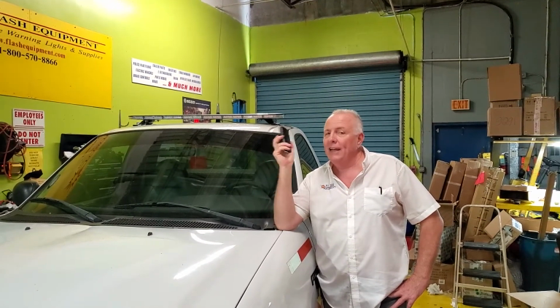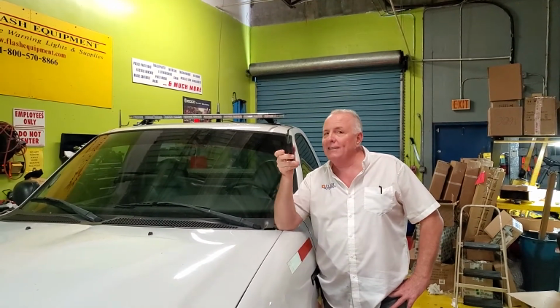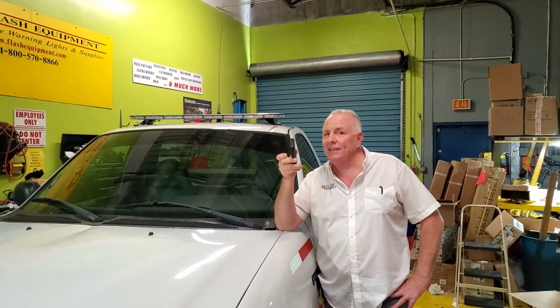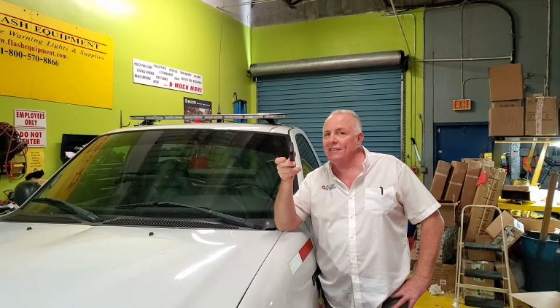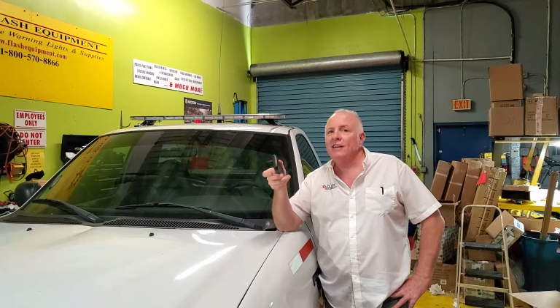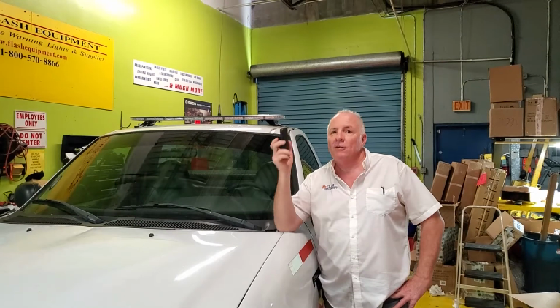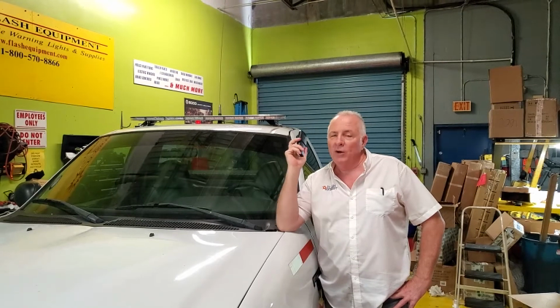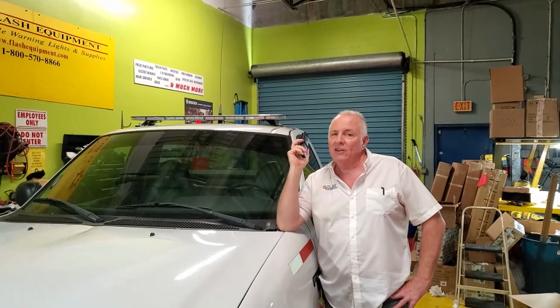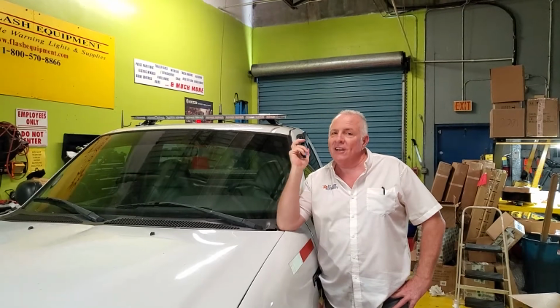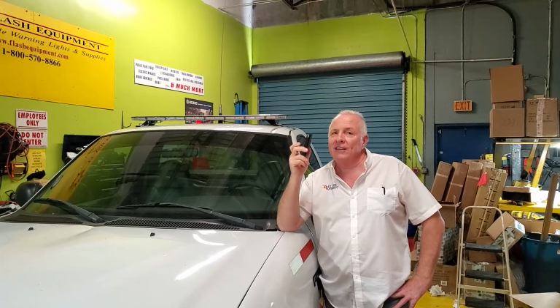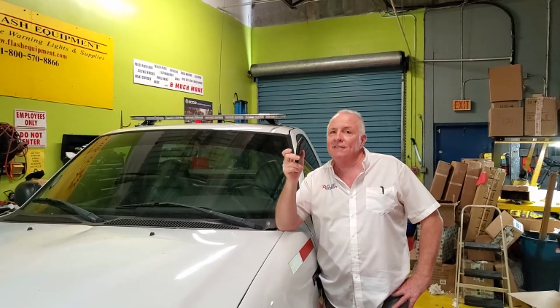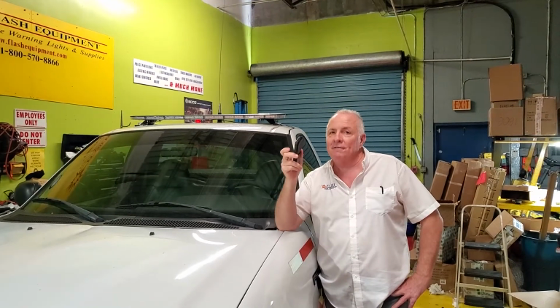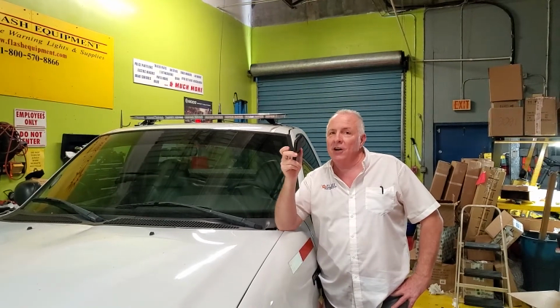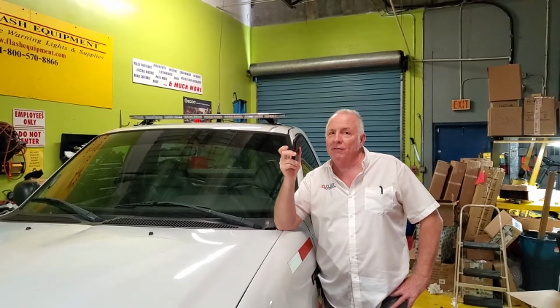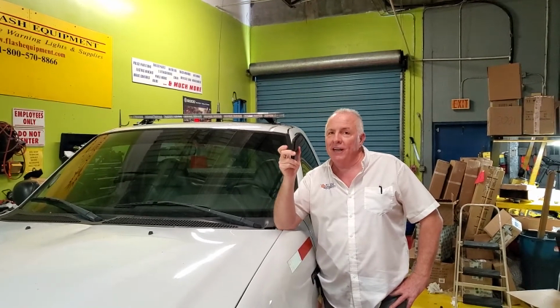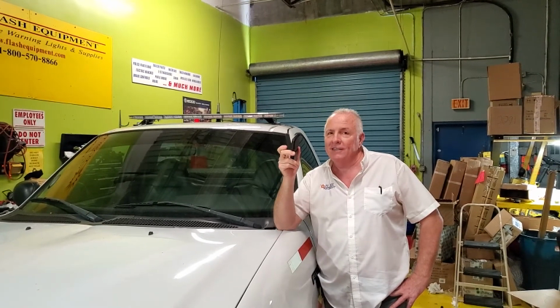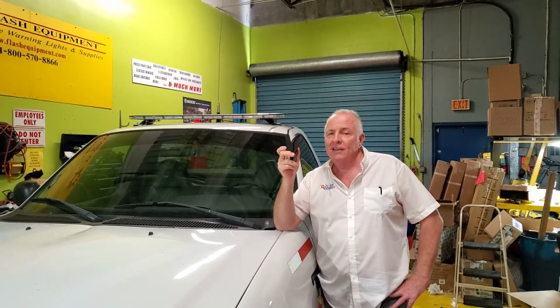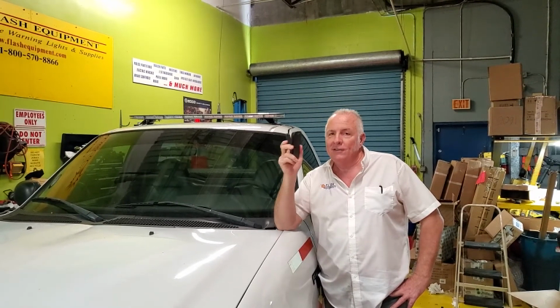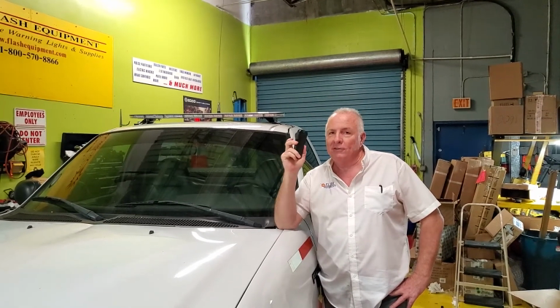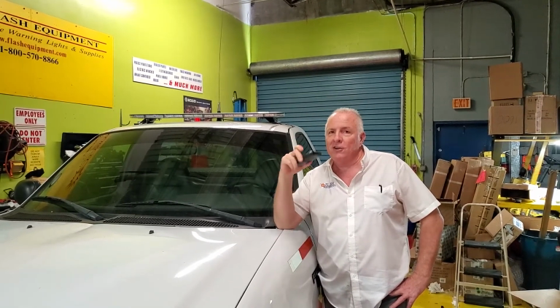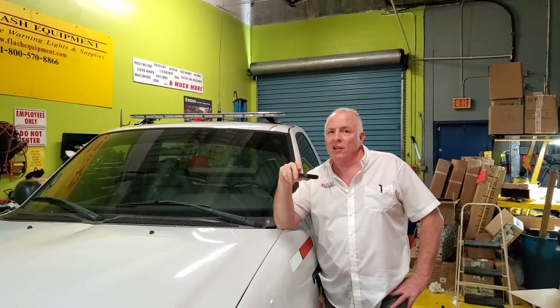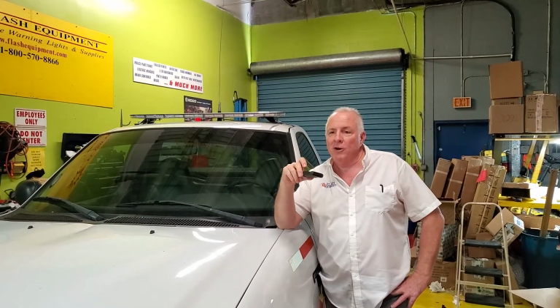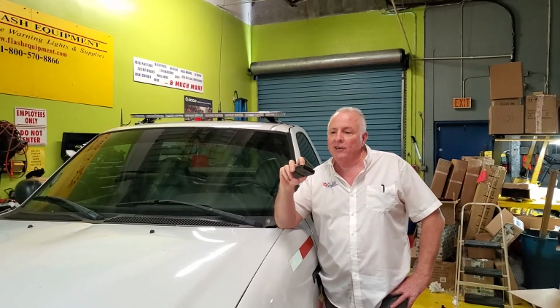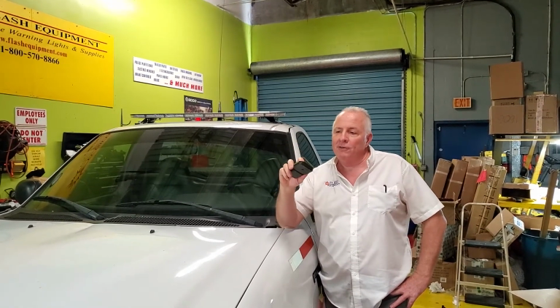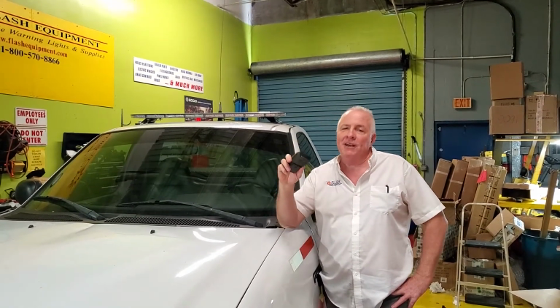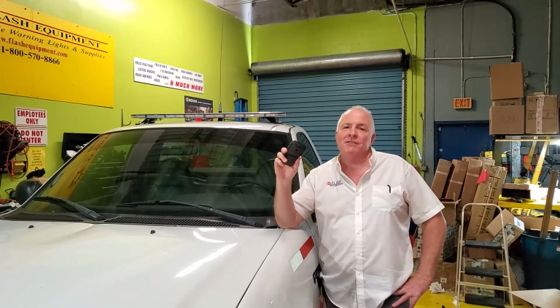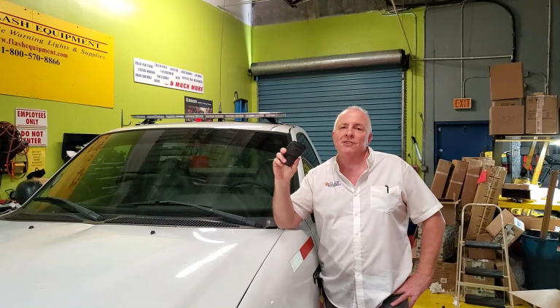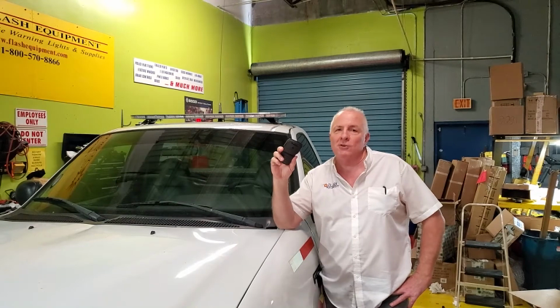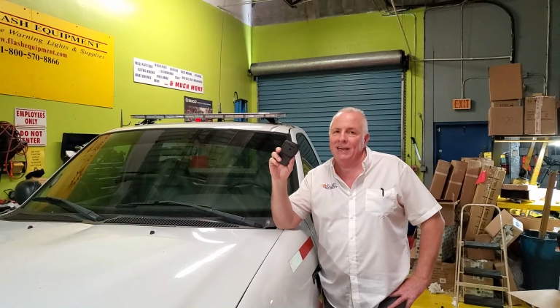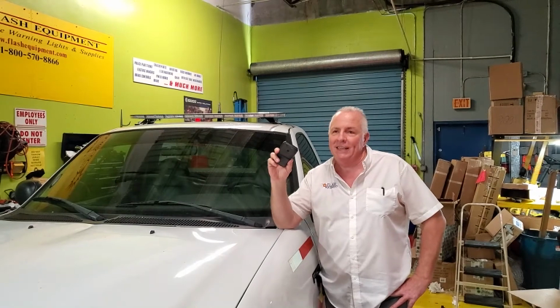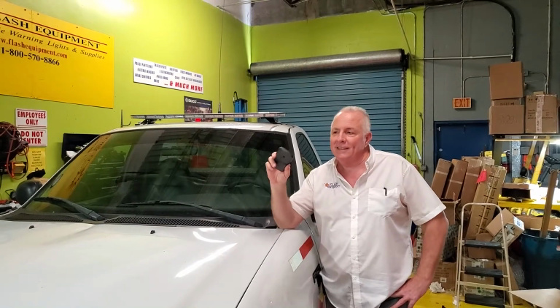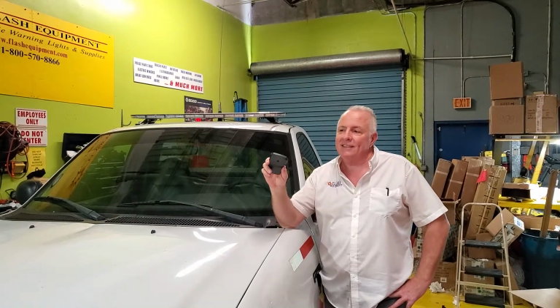Nice and easy. We are selling these very fast, so give us a call at 1-800-570-8866.